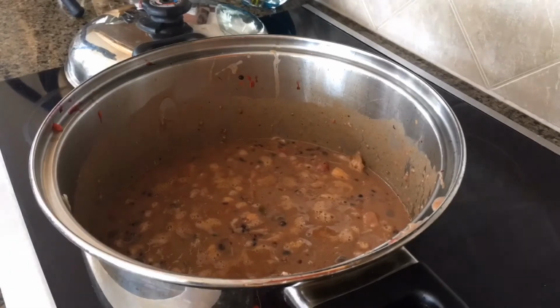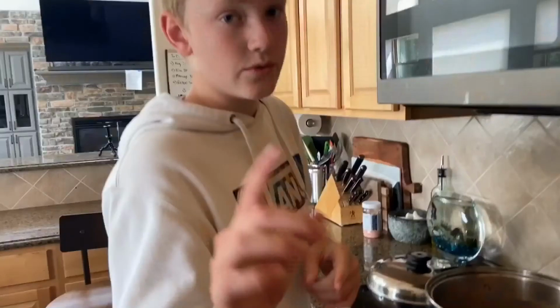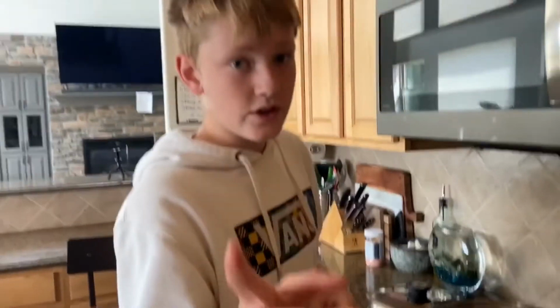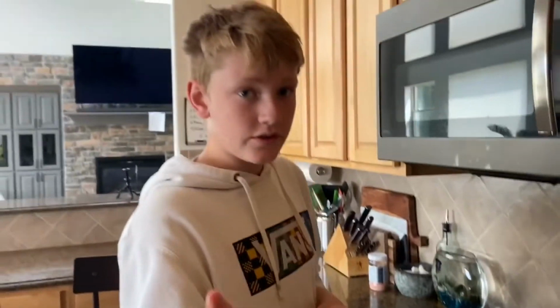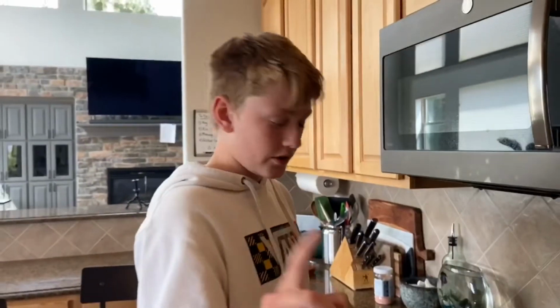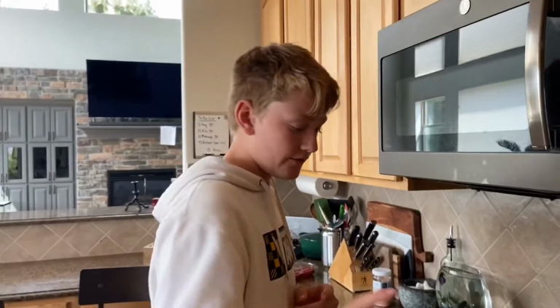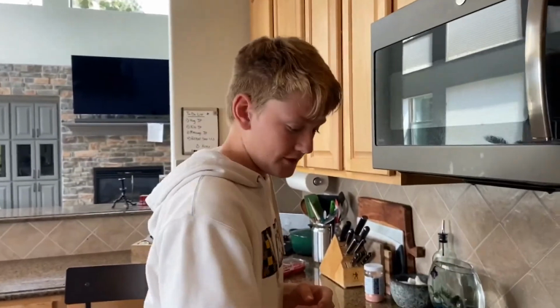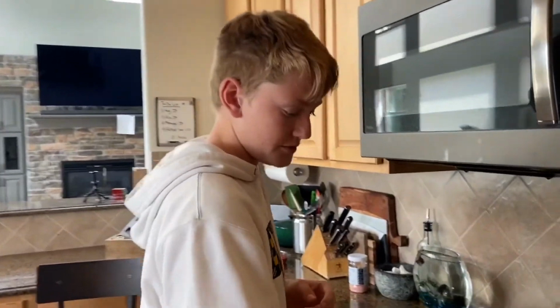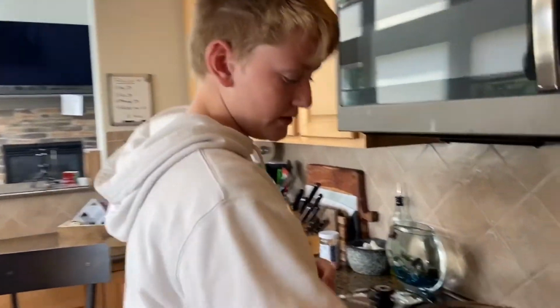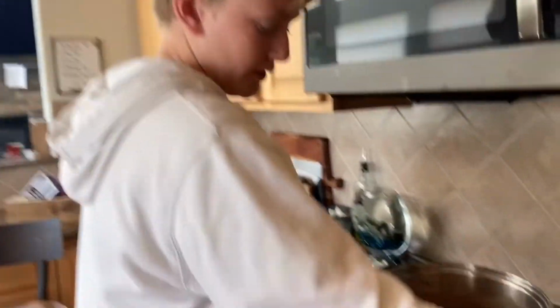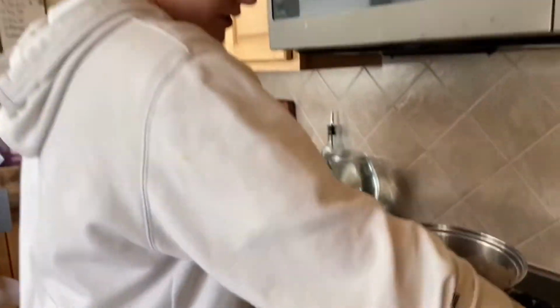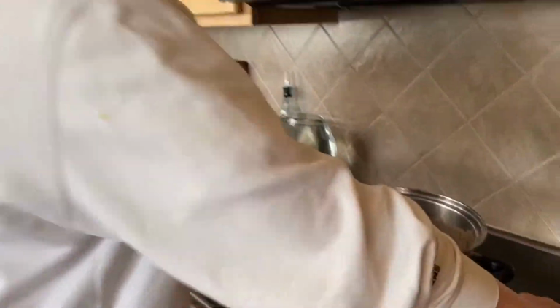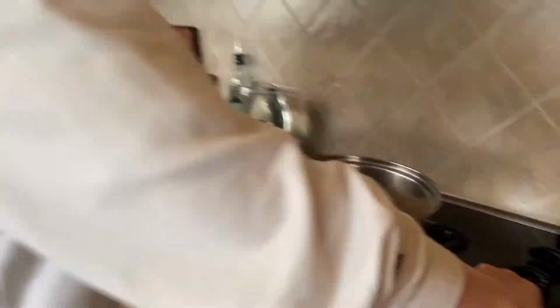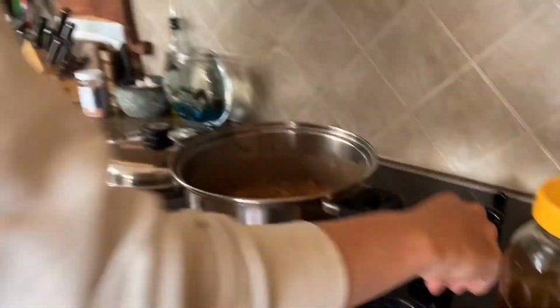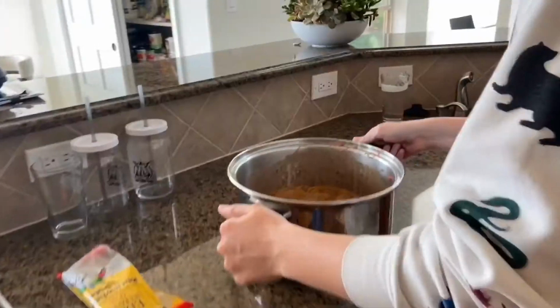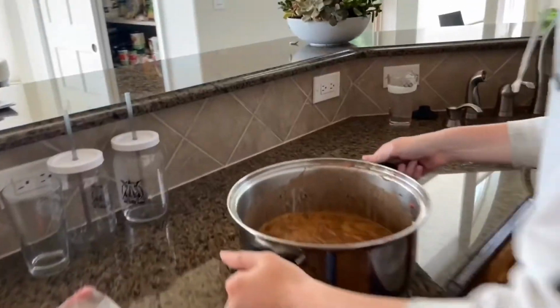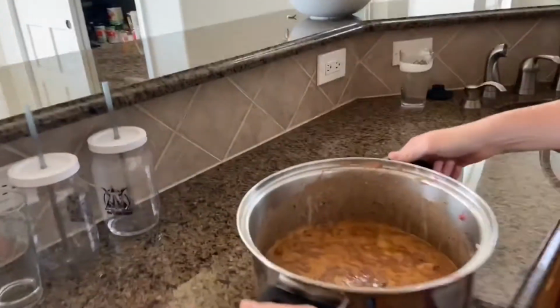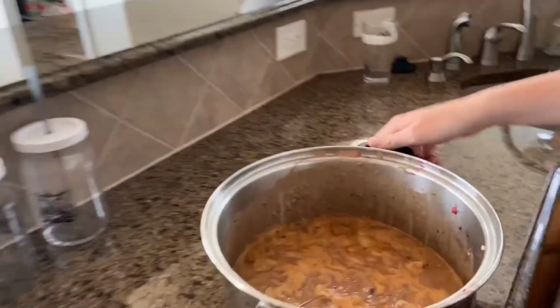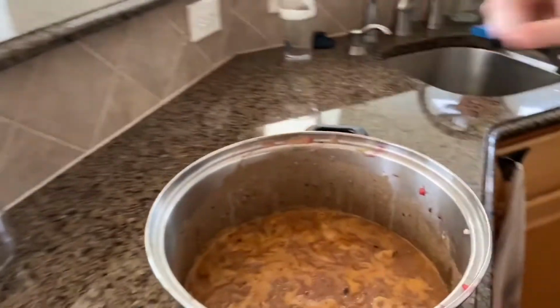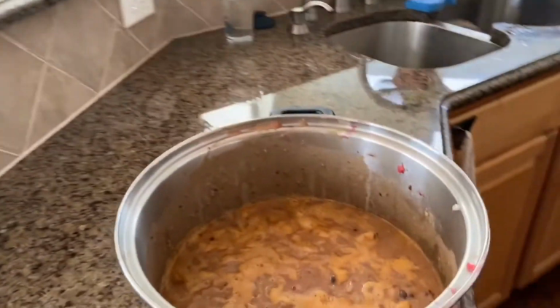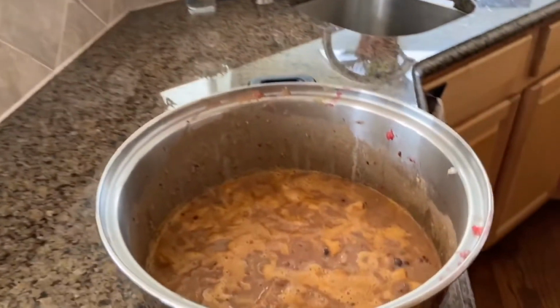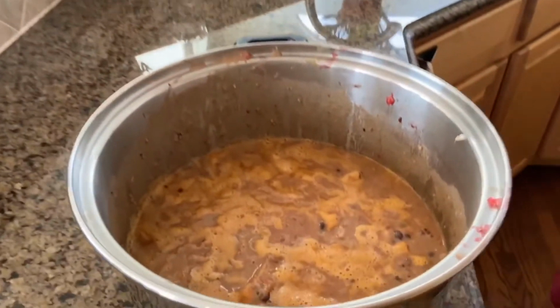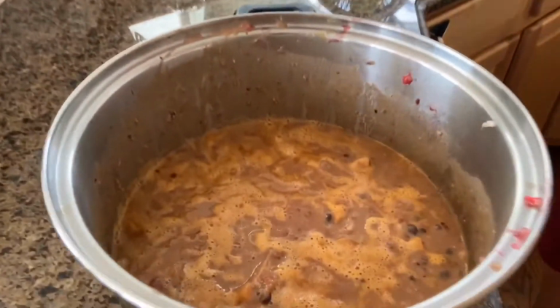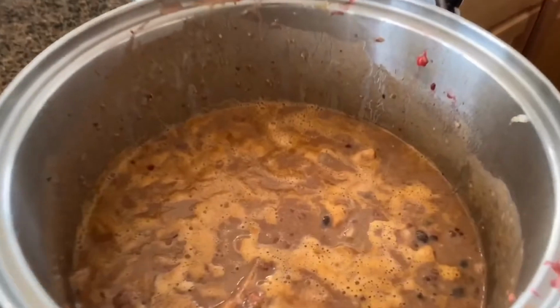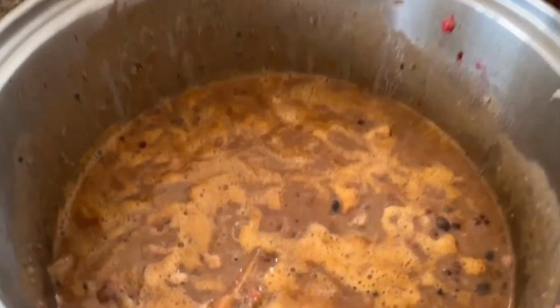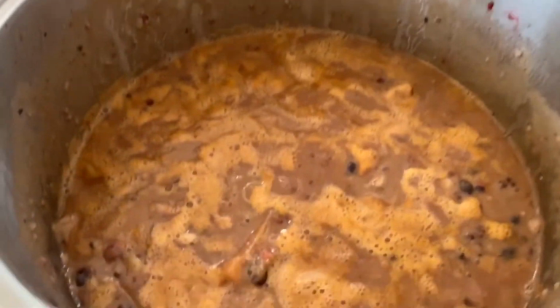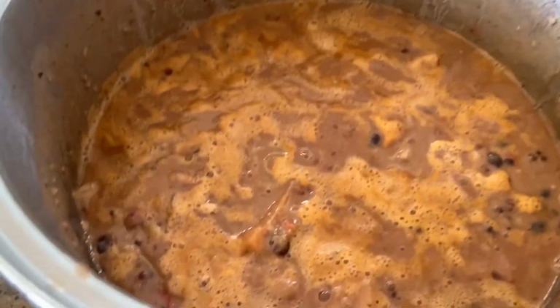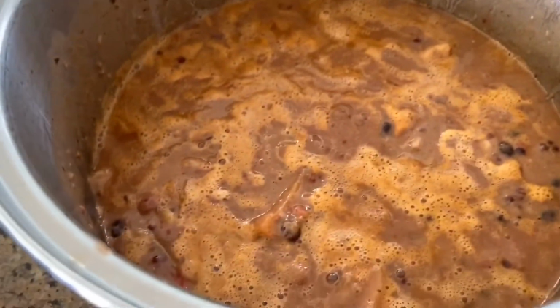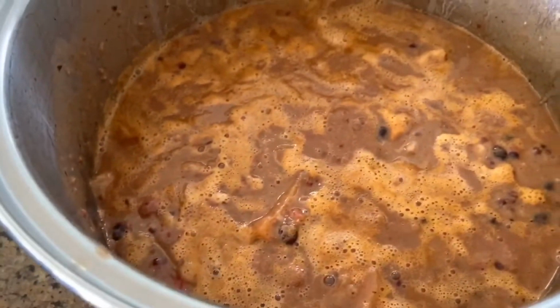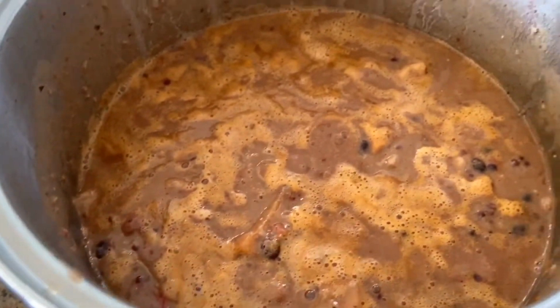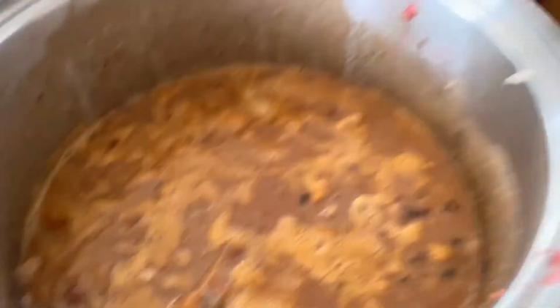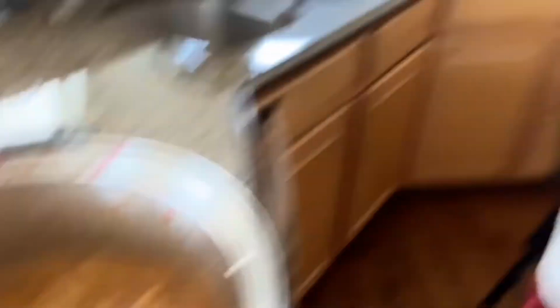We cooked it for a good 15-ish minutes. We're gonna turn it off now. We're gonna let it cool down for about a minute and a half, maybe two.